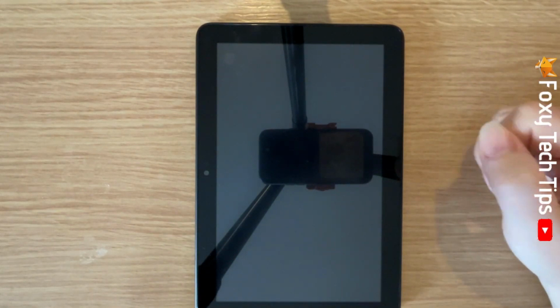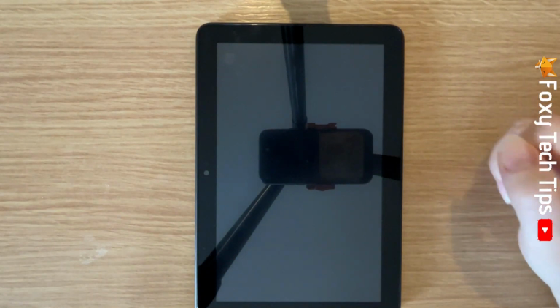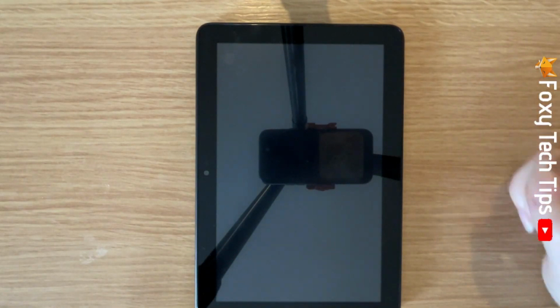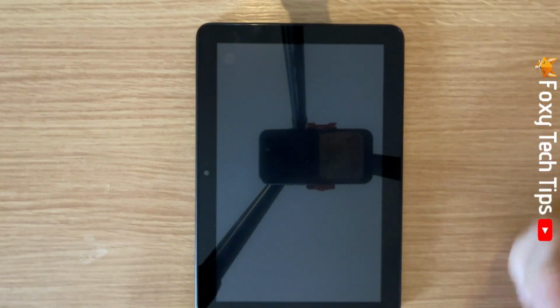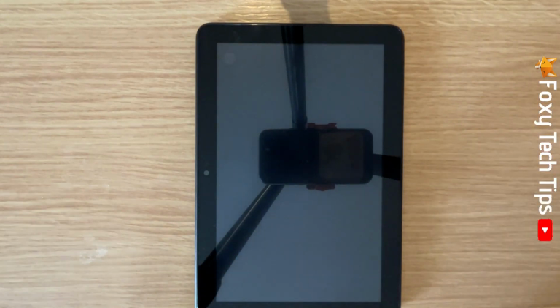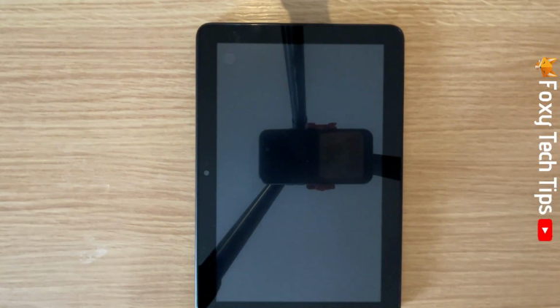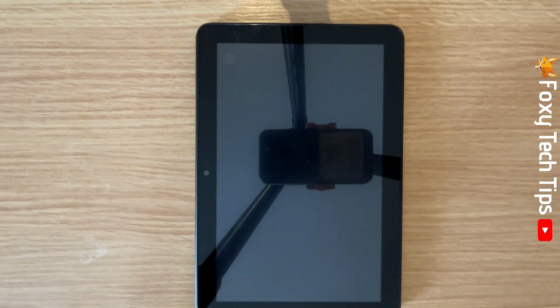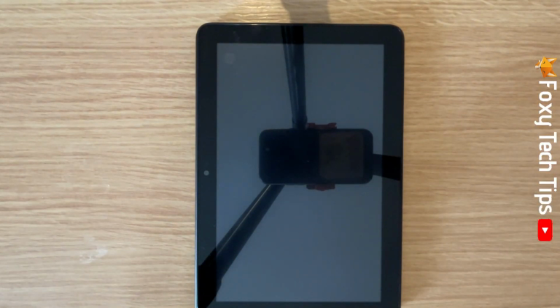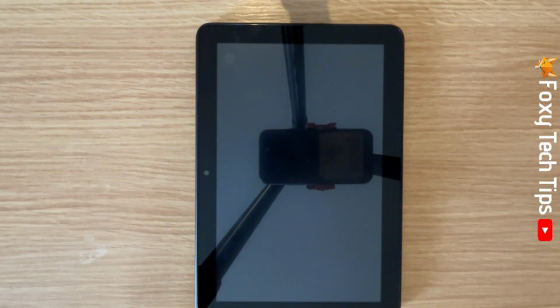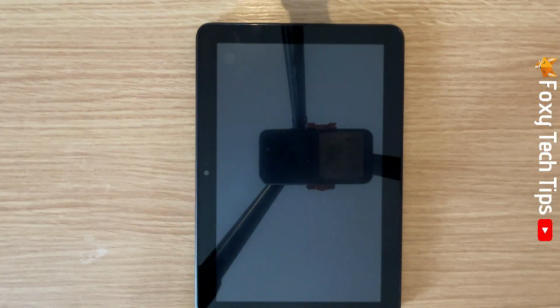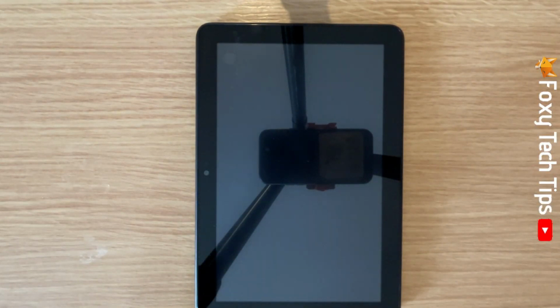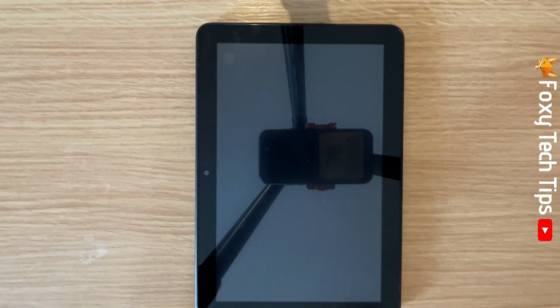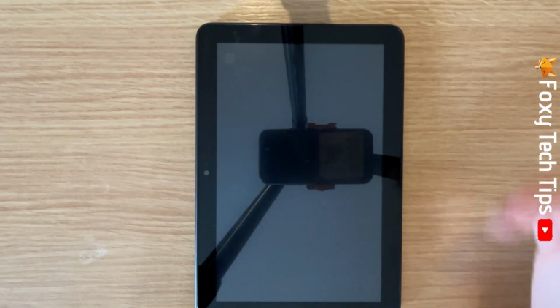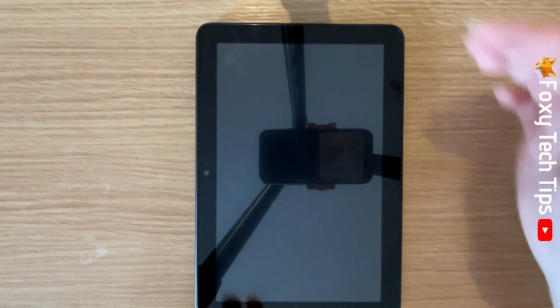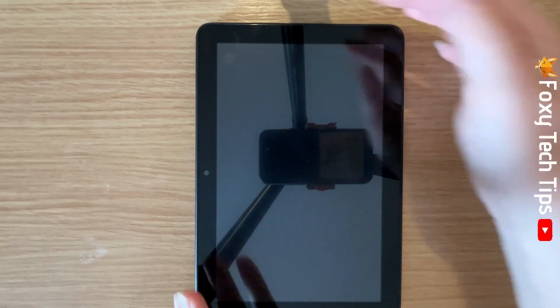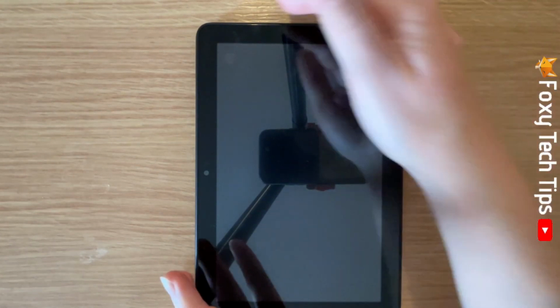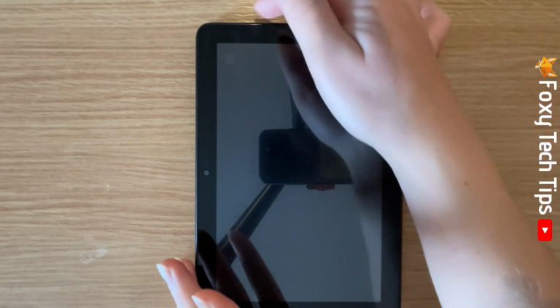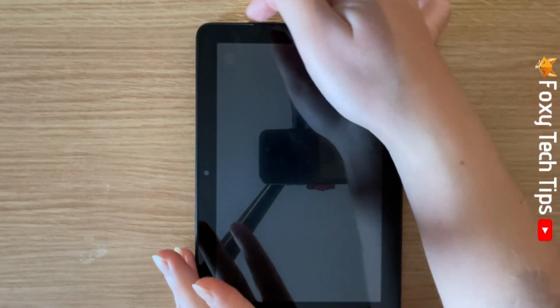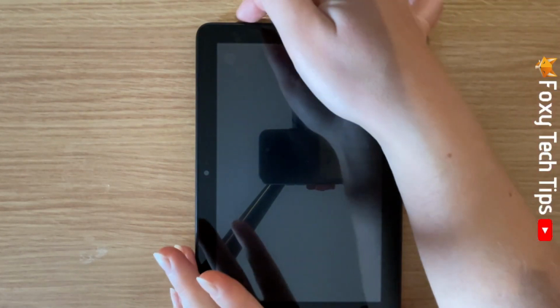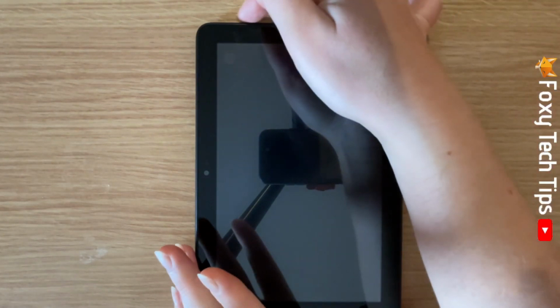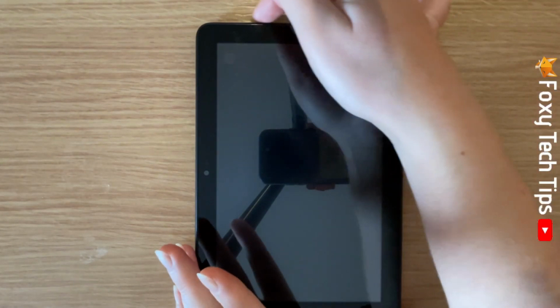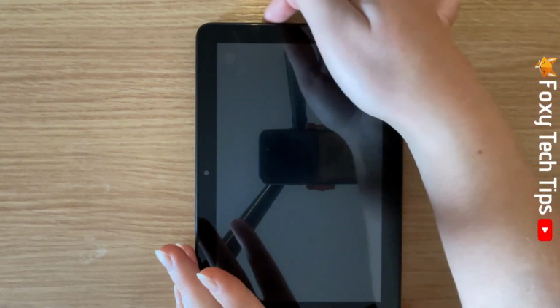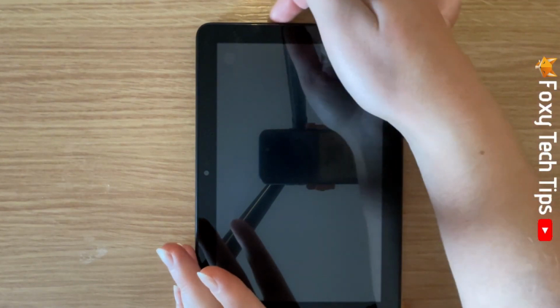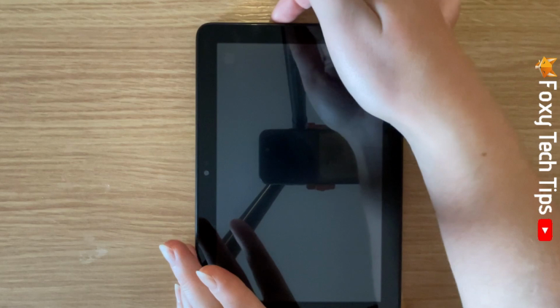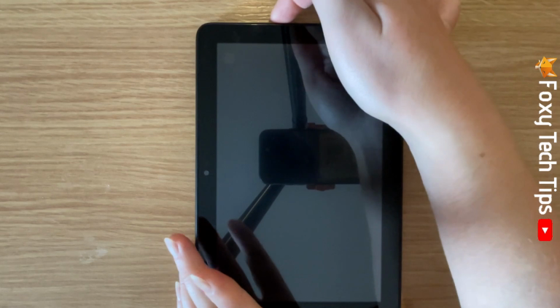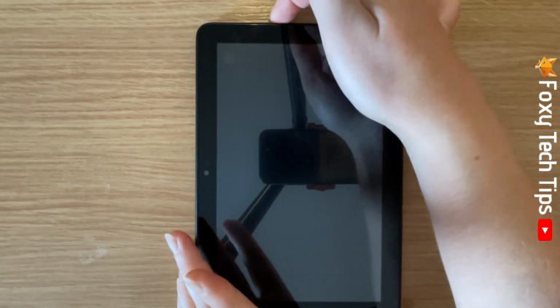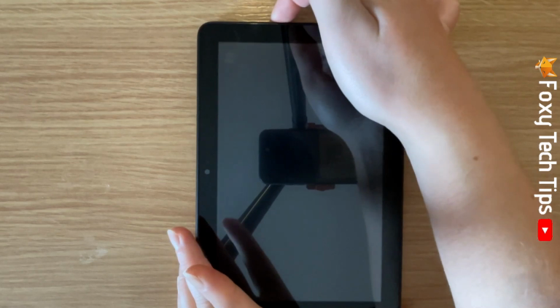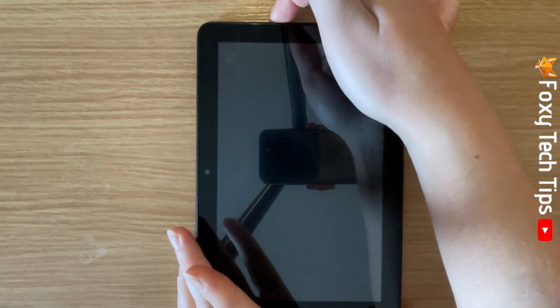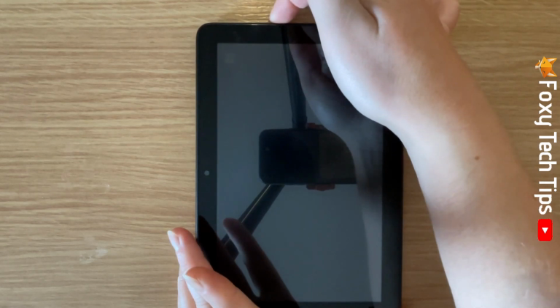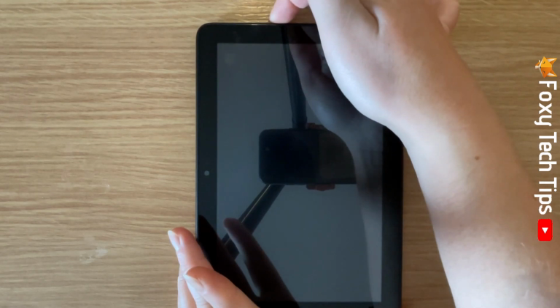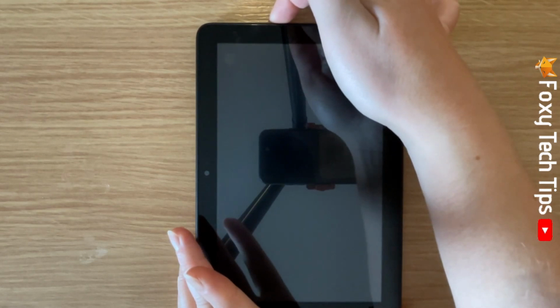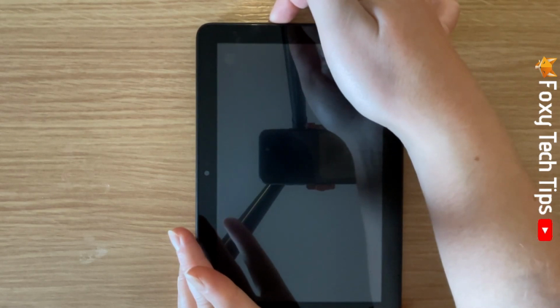When the tablet has turned off, hold down on the power button again until it turns on.